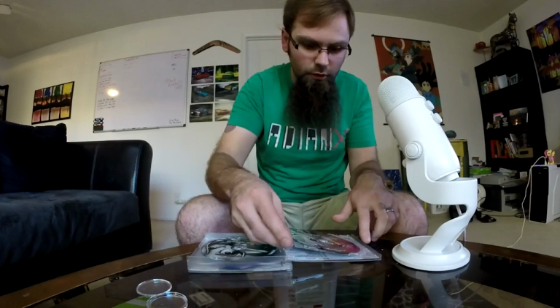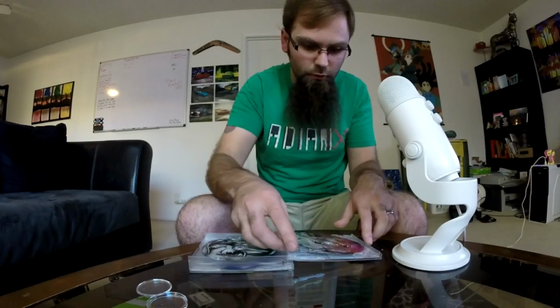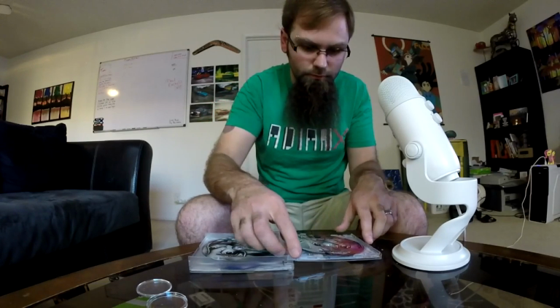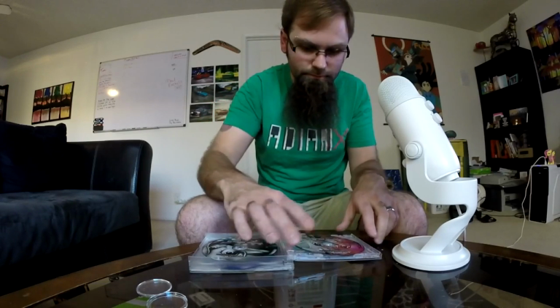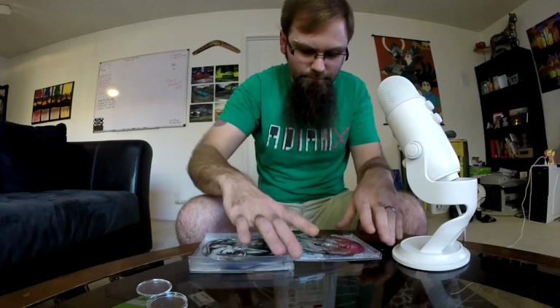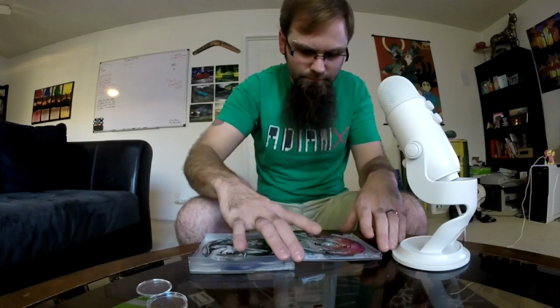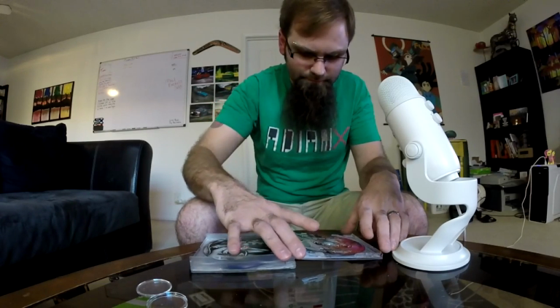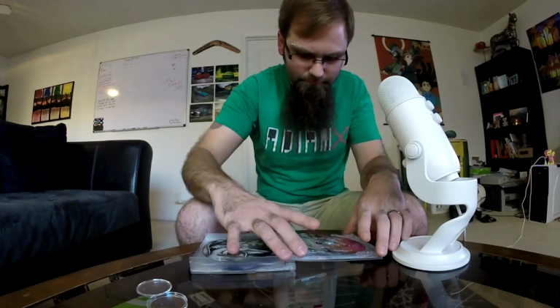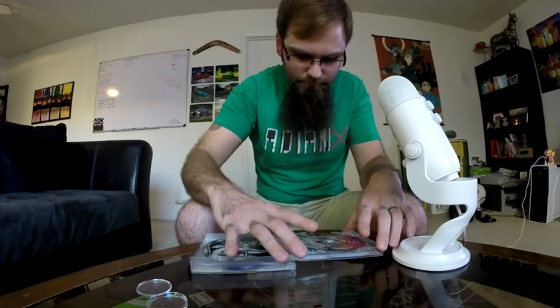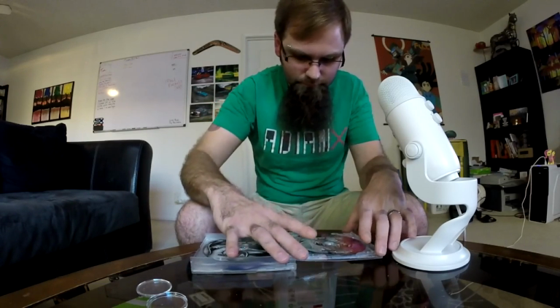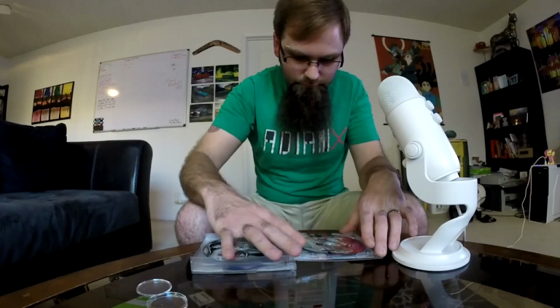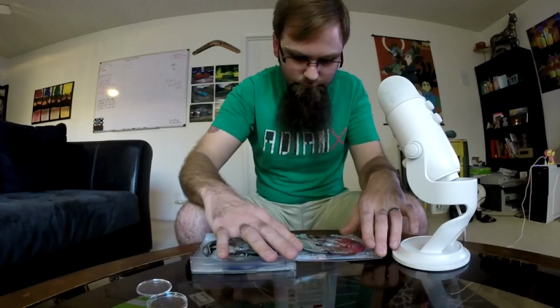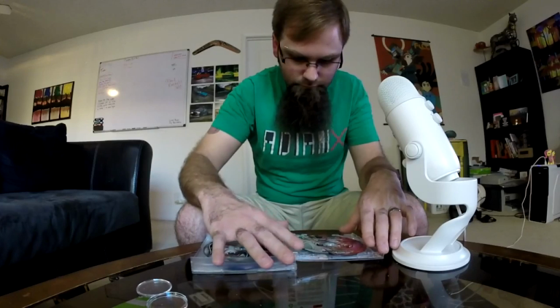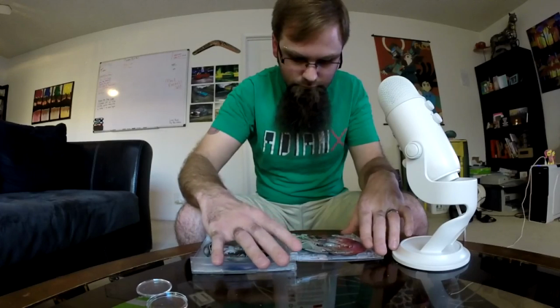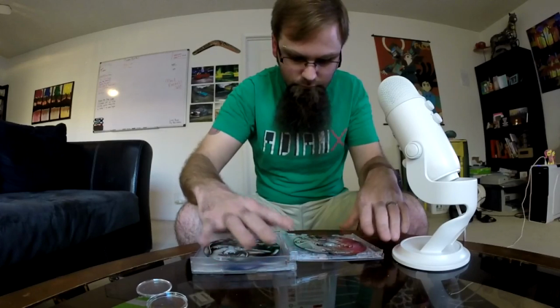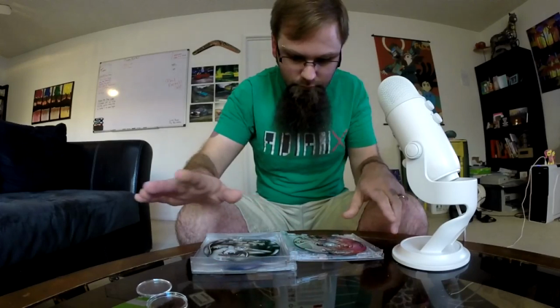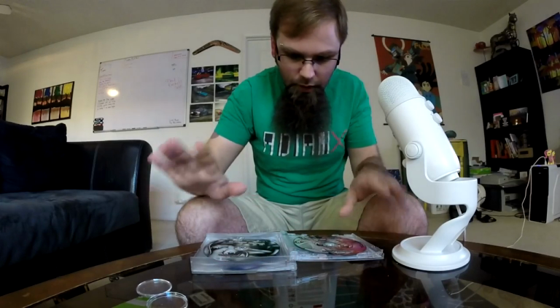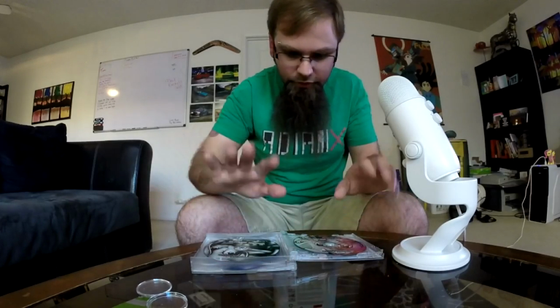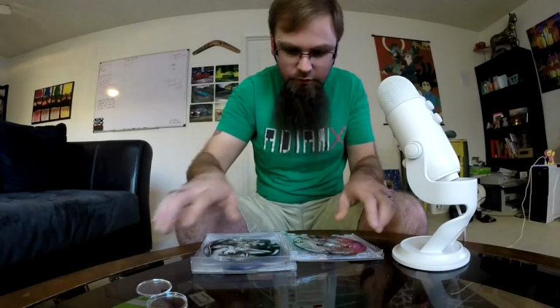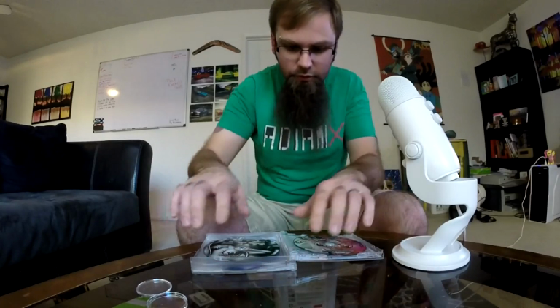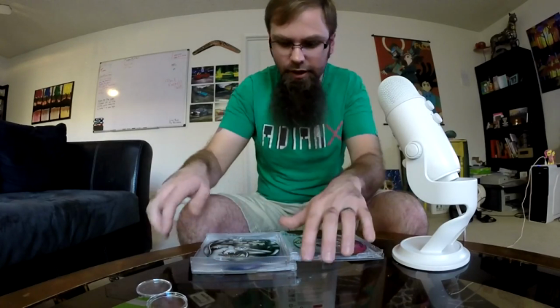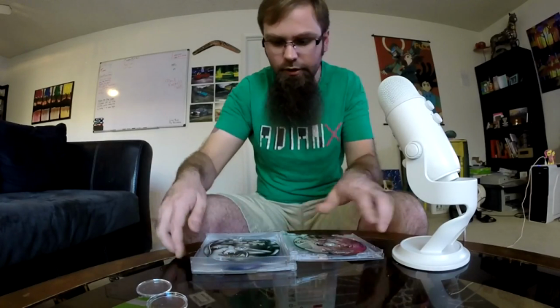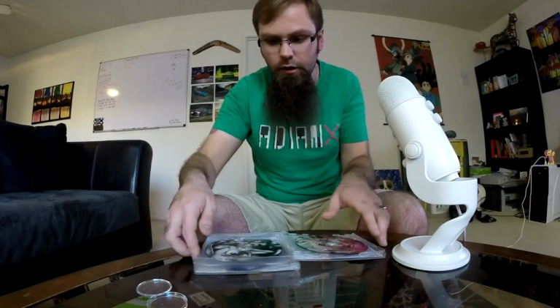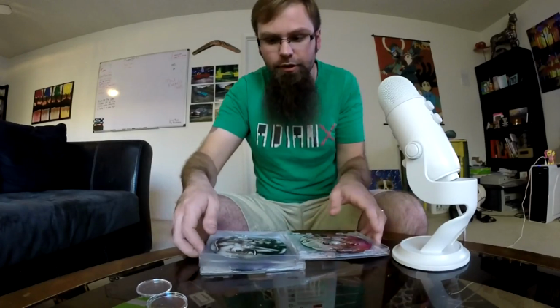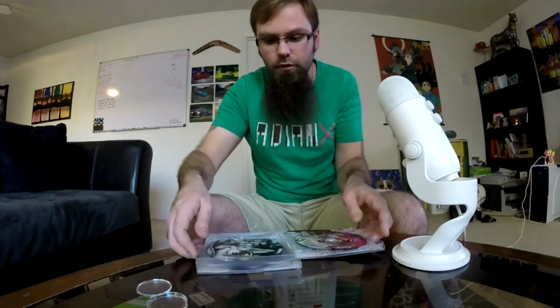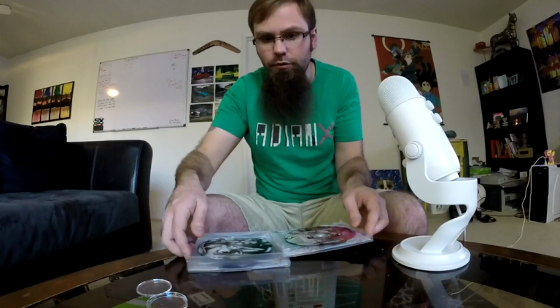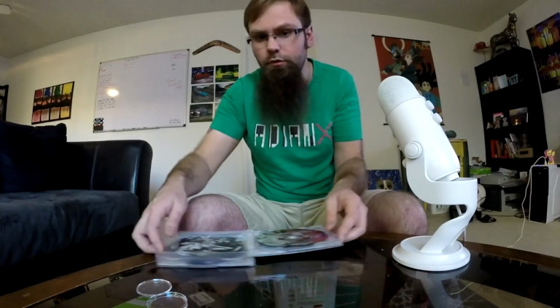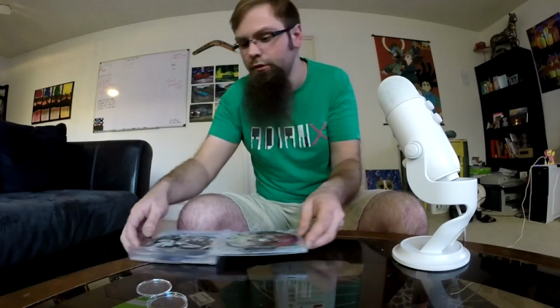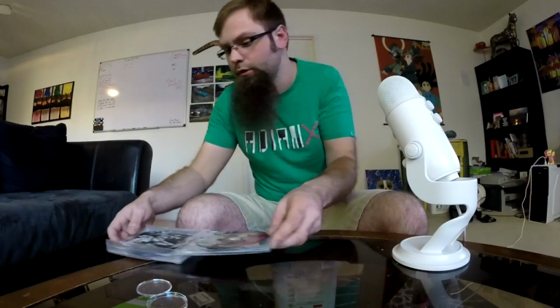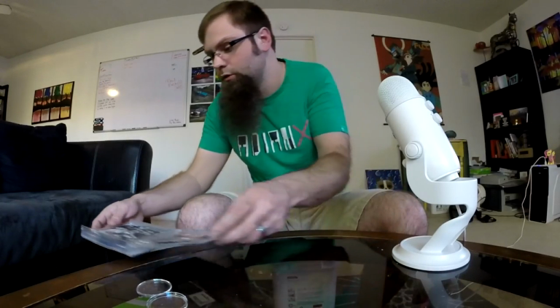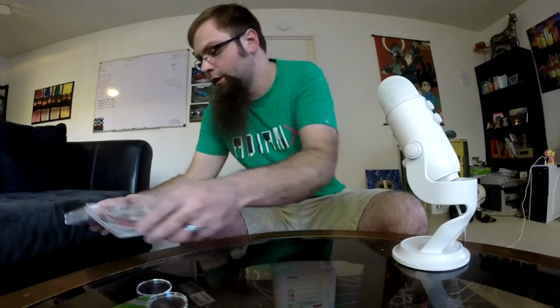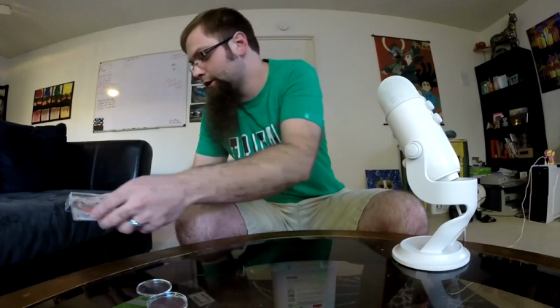It's a shame that the CD case appears to have been damaged, but from what I can tell the CDs are in good shape and healthy. I'll take a closer look at them later.